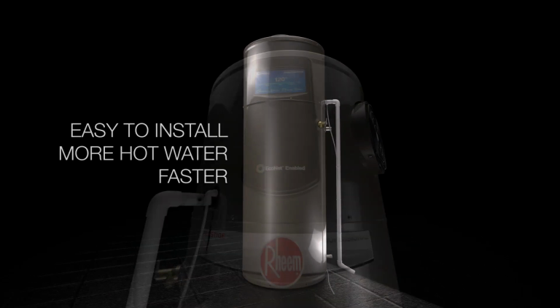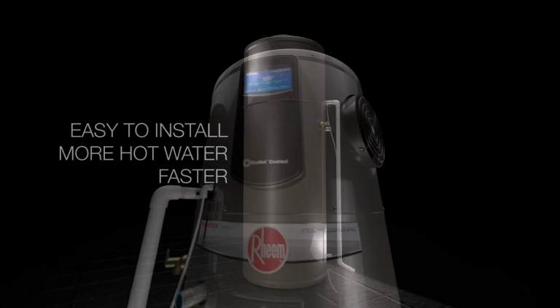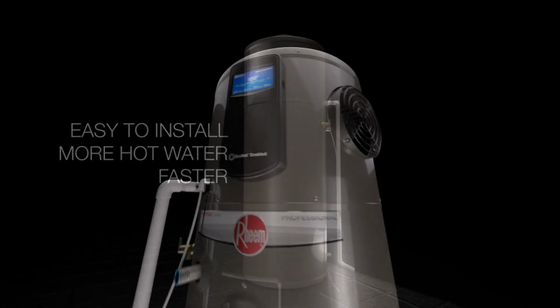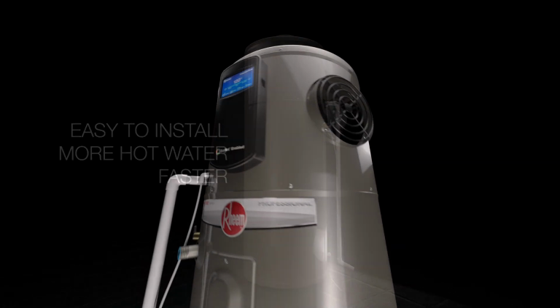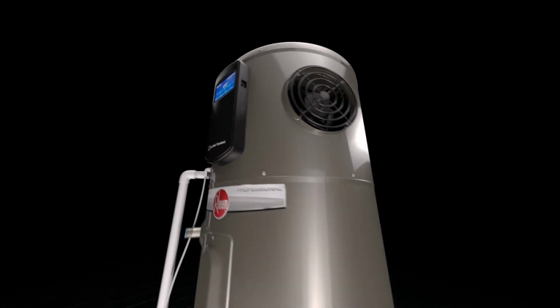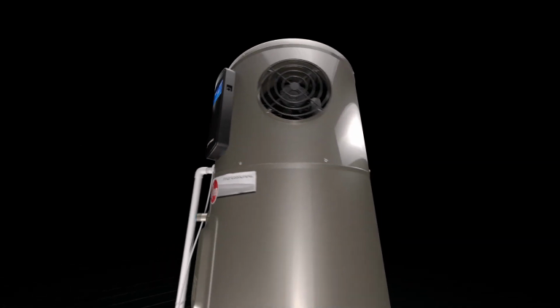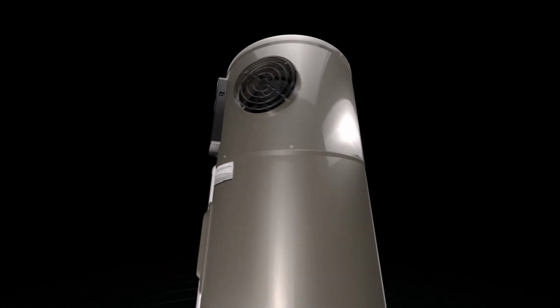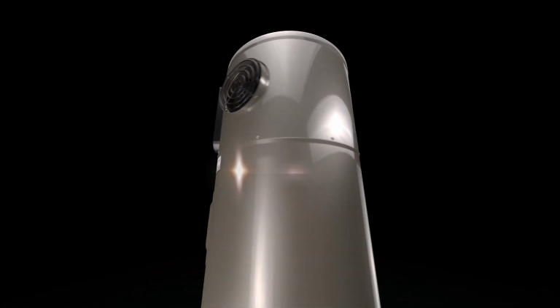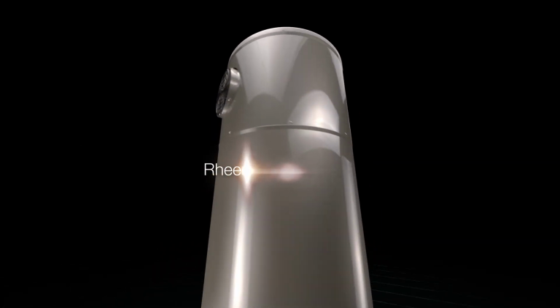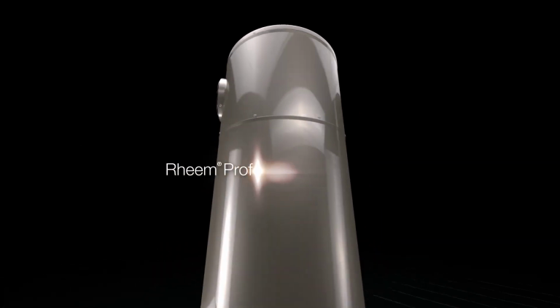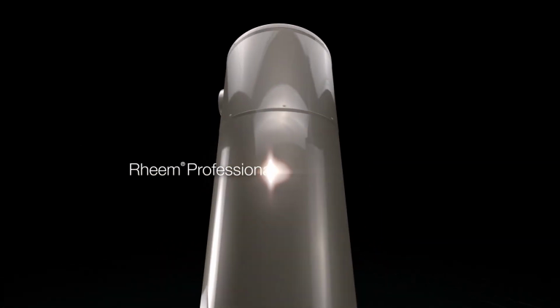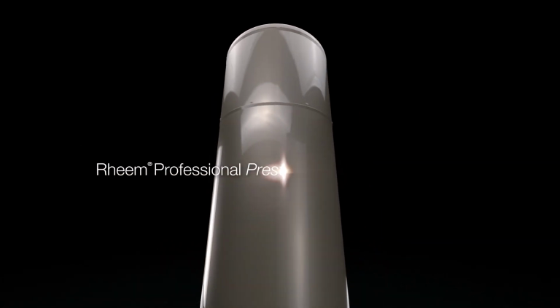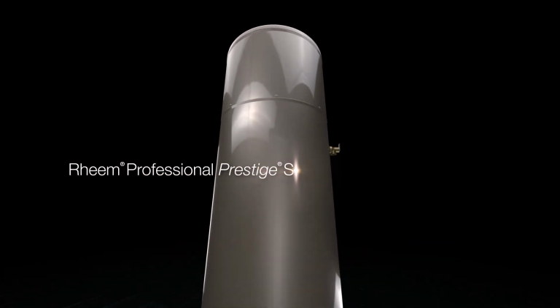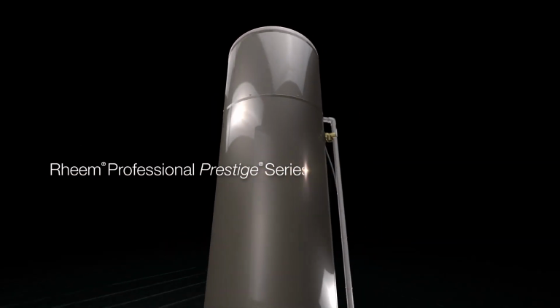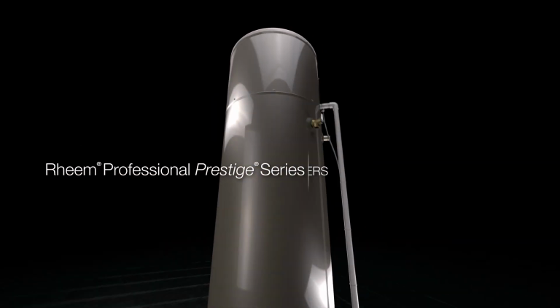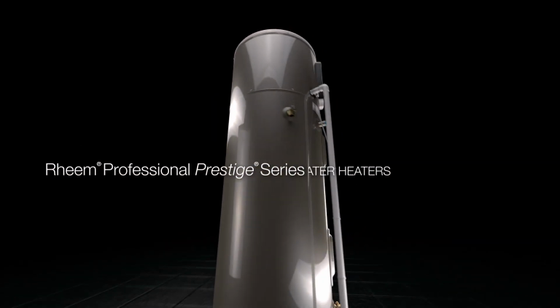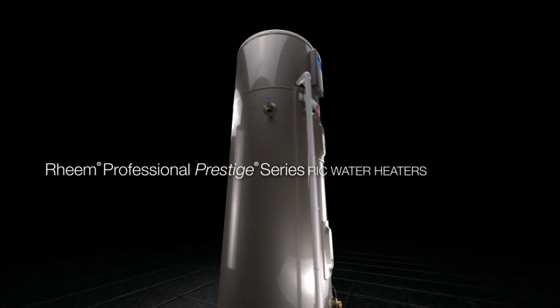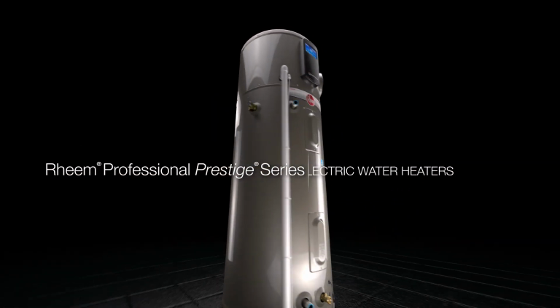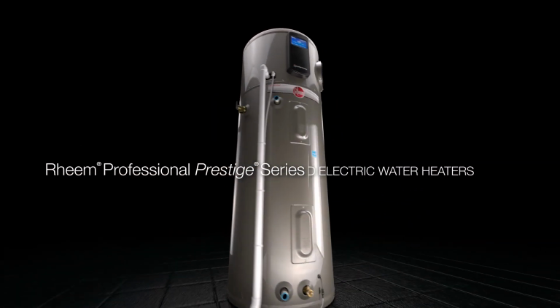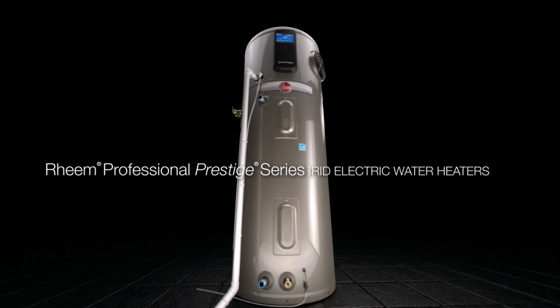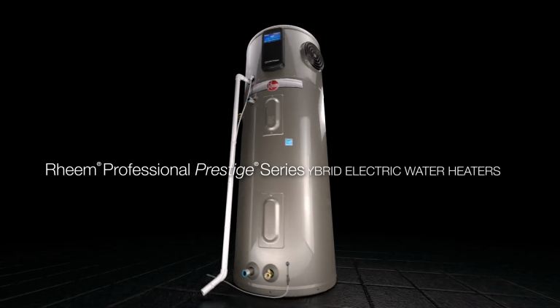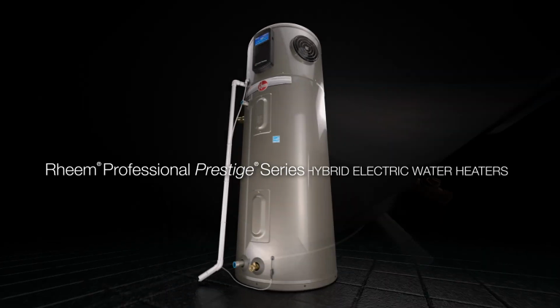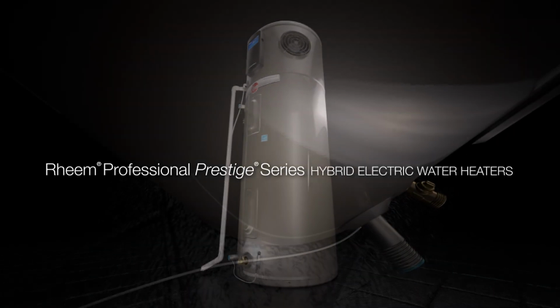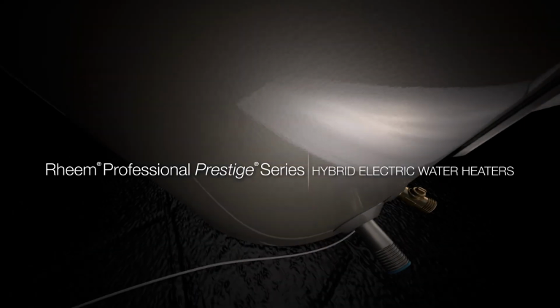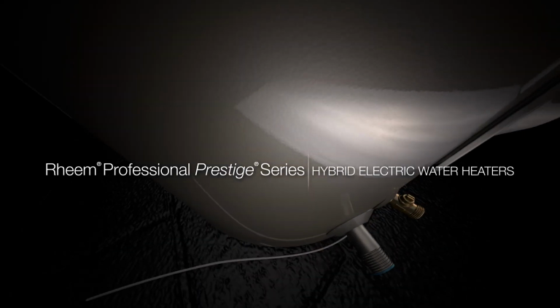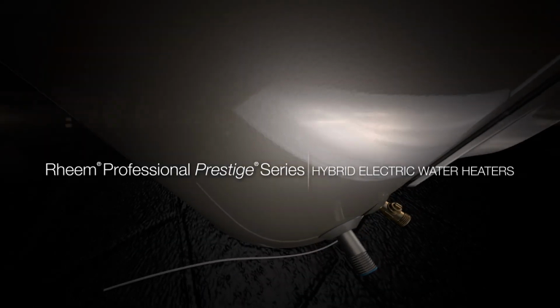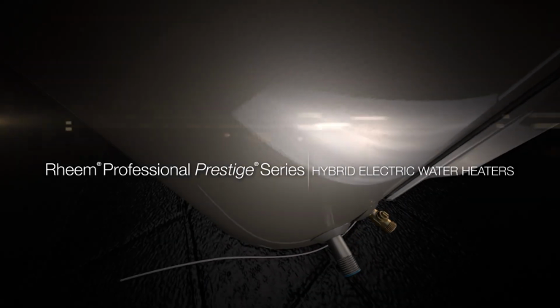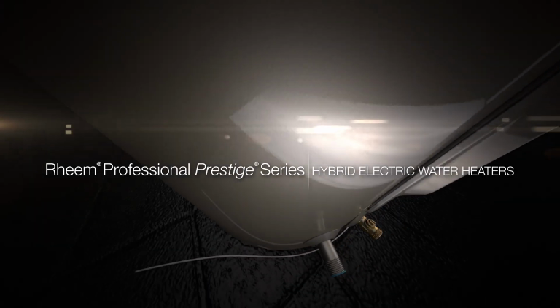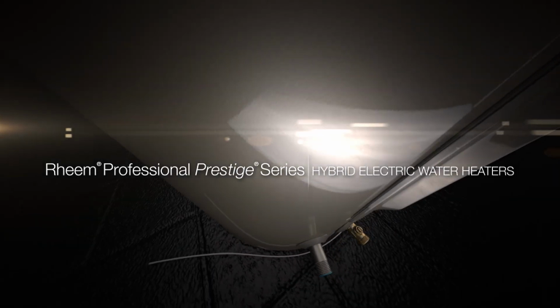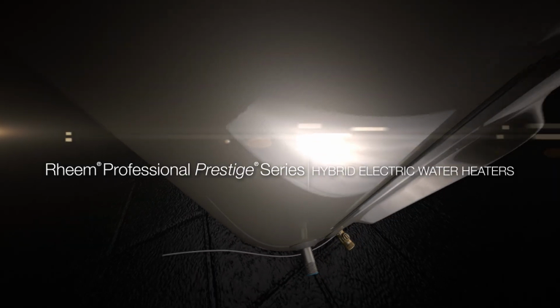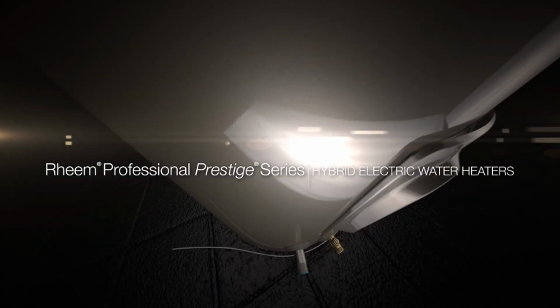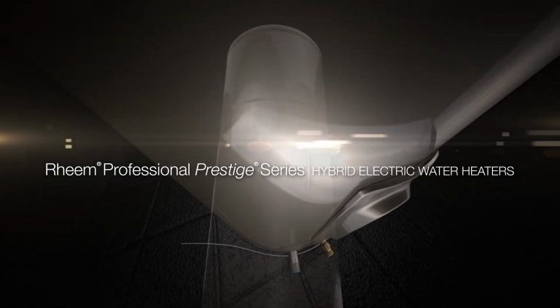Rheem's new hybrid electric water heaters: savings, peace of mind and convenience from the start.